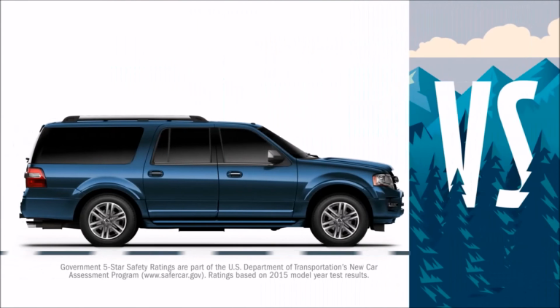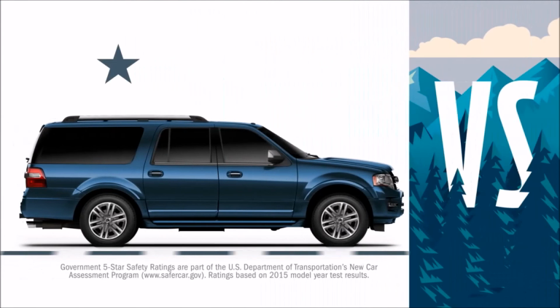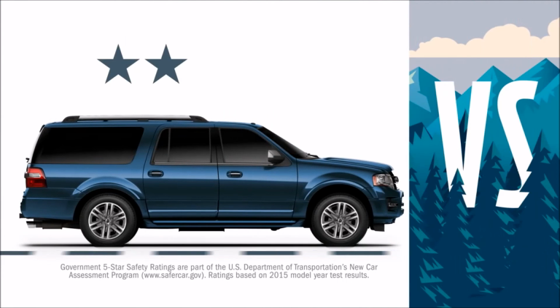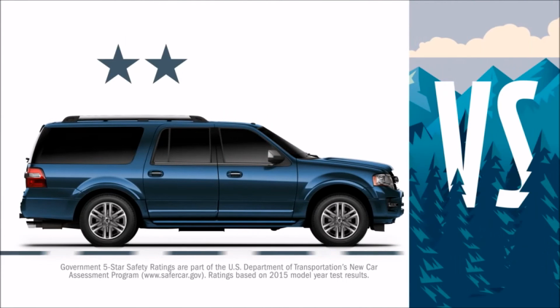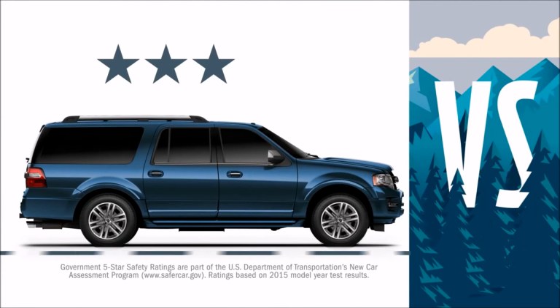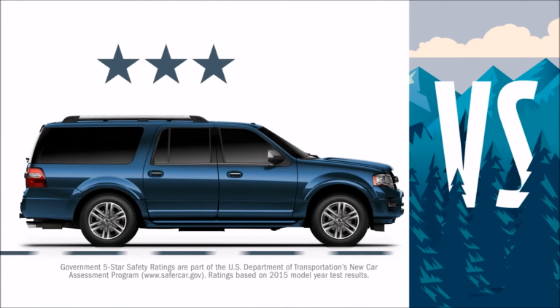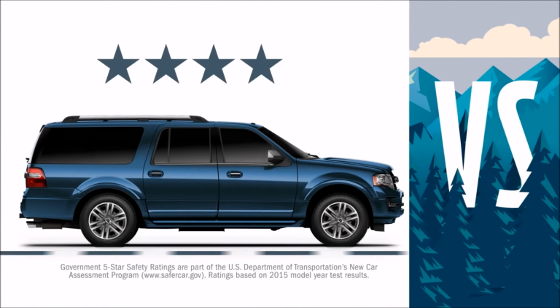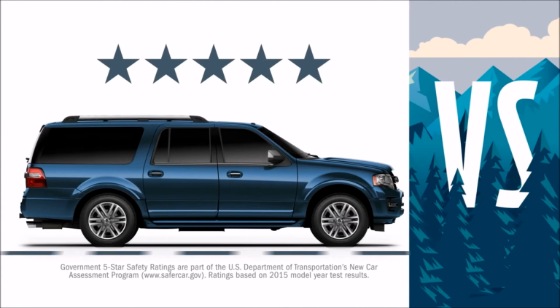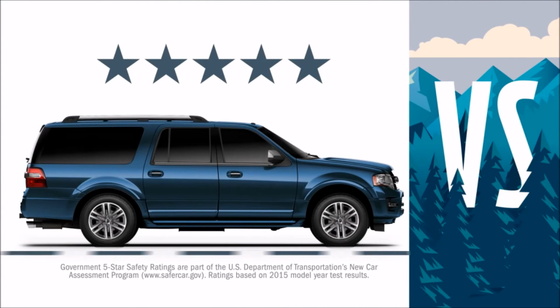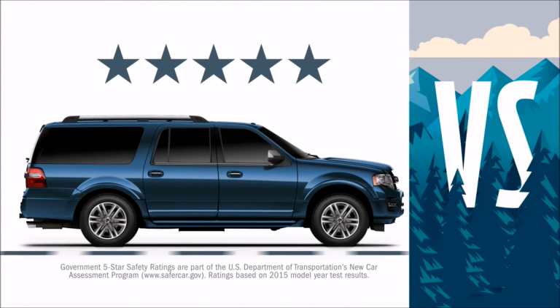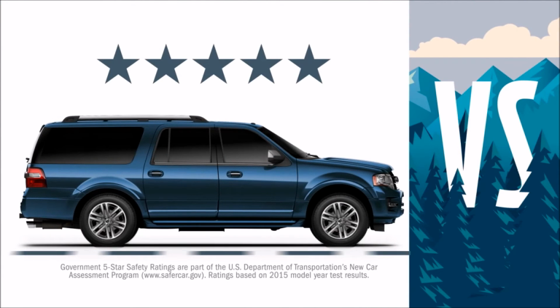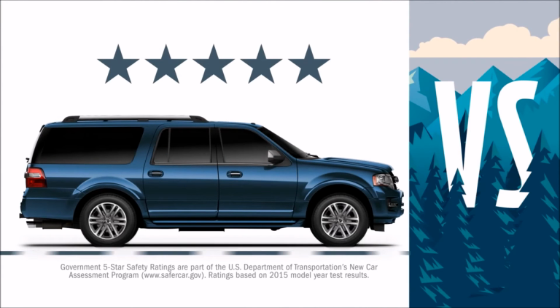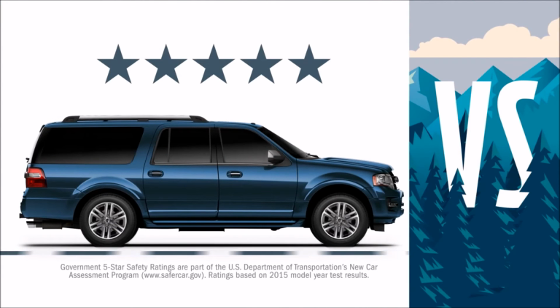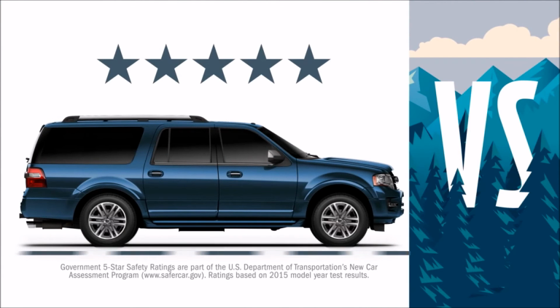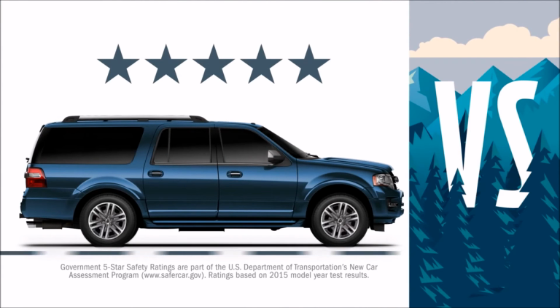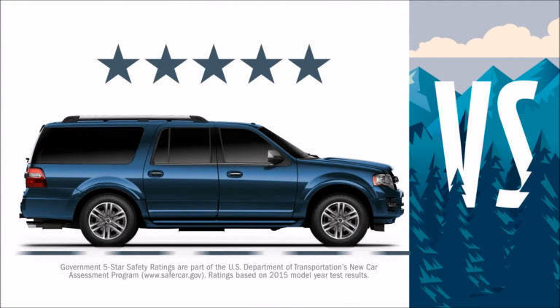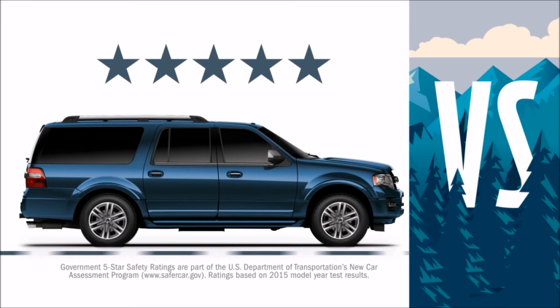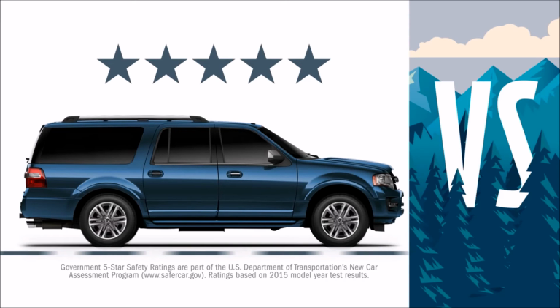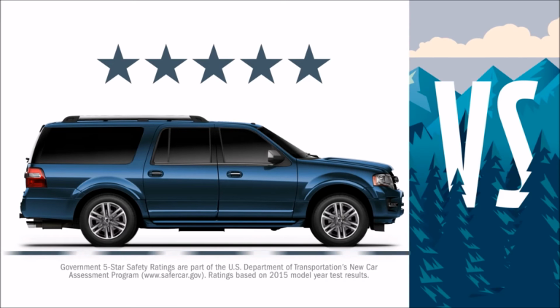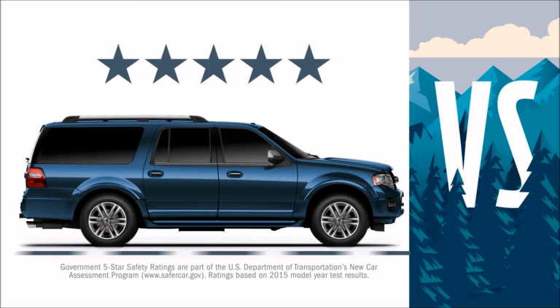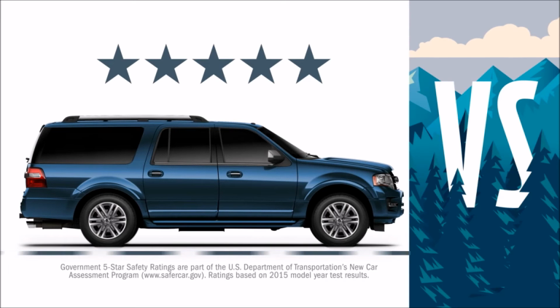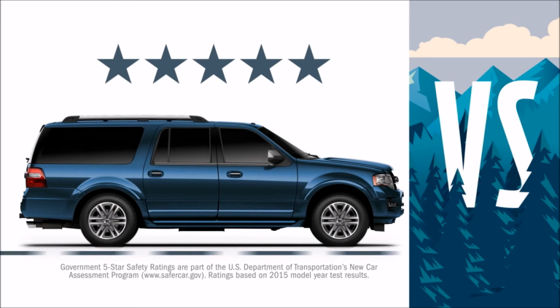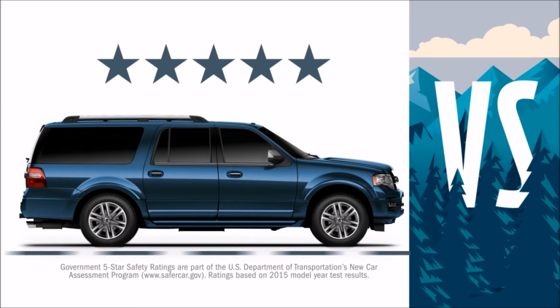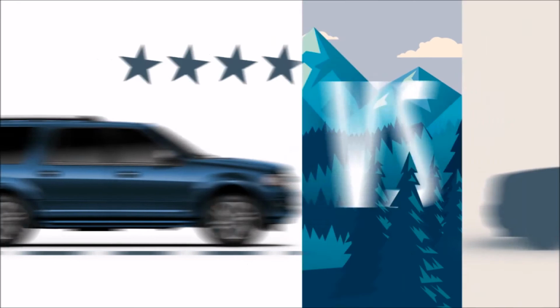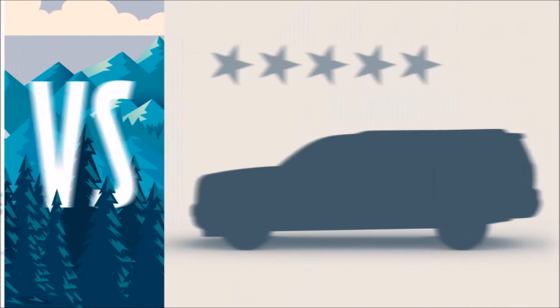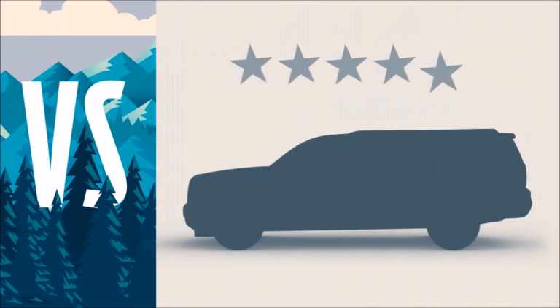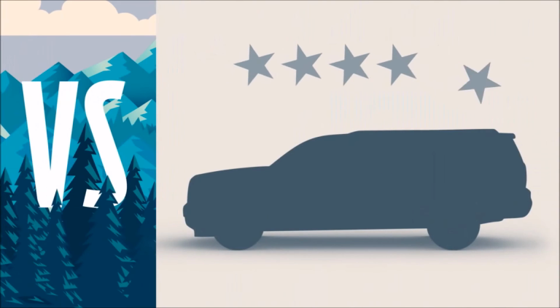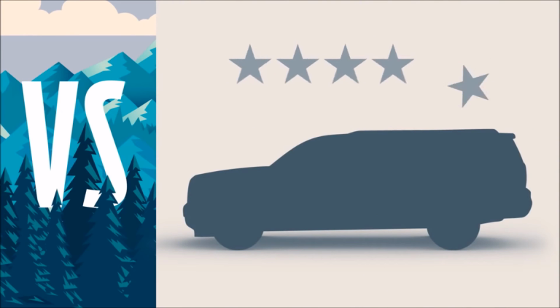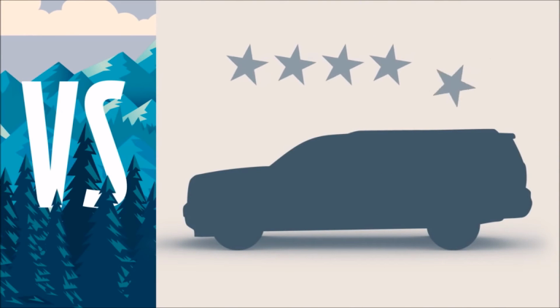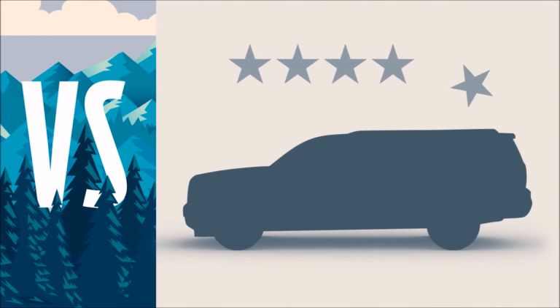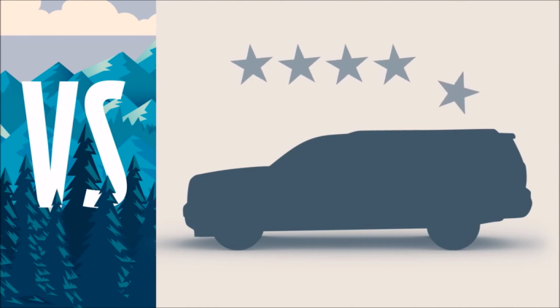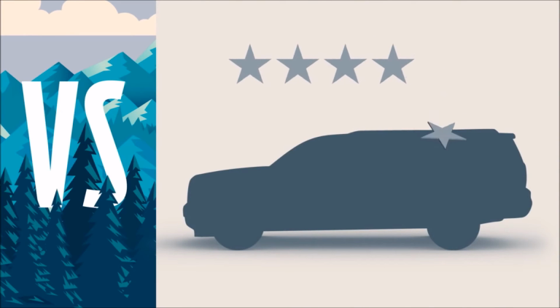Expedition EL earned a five-star overall safety rating — the highest the government can give. Suburban can't count that high.